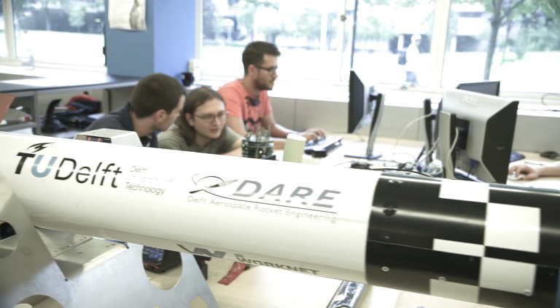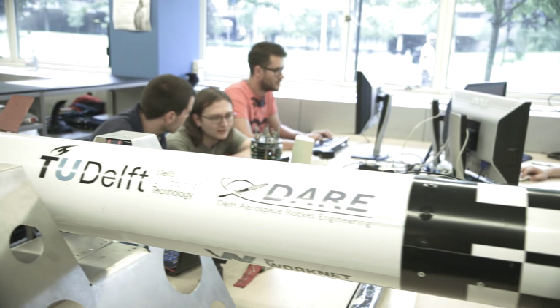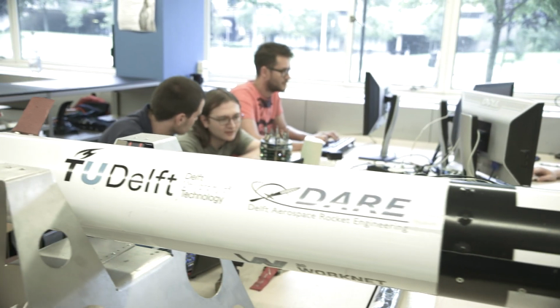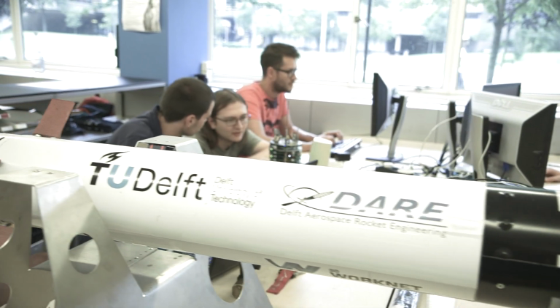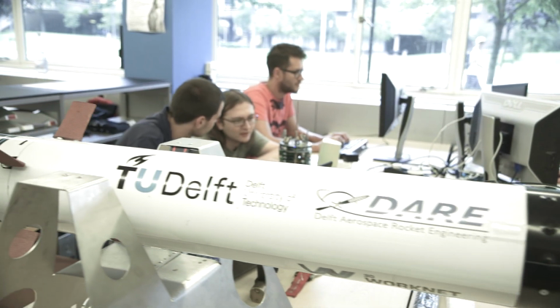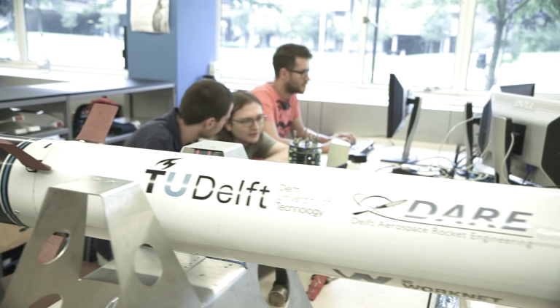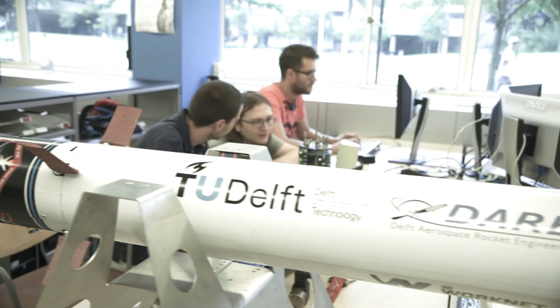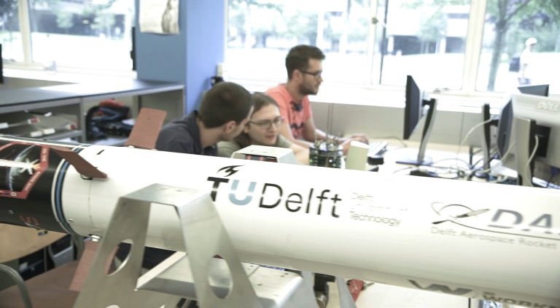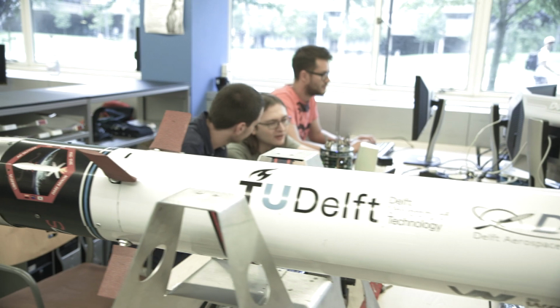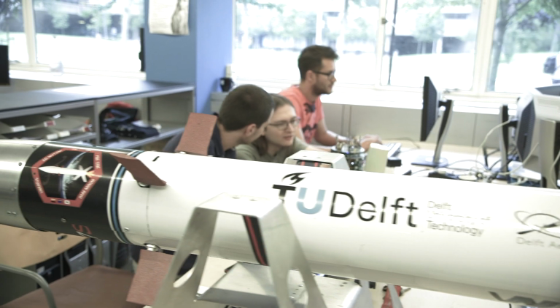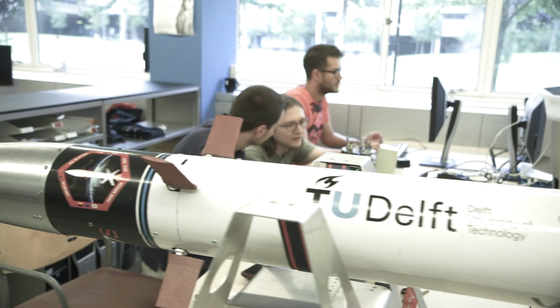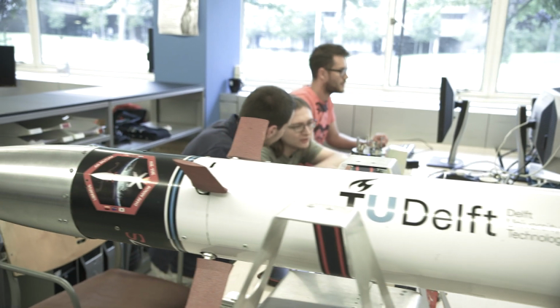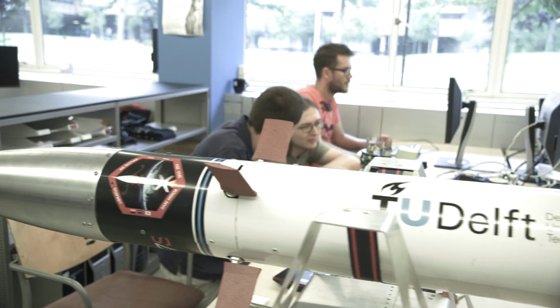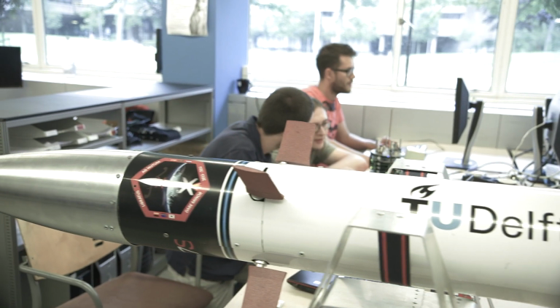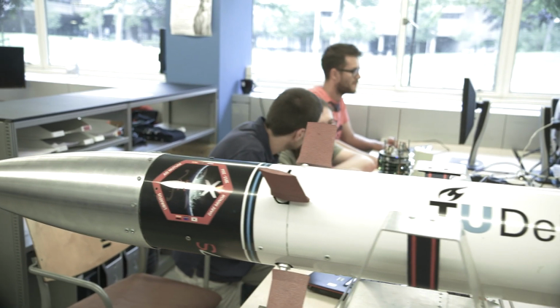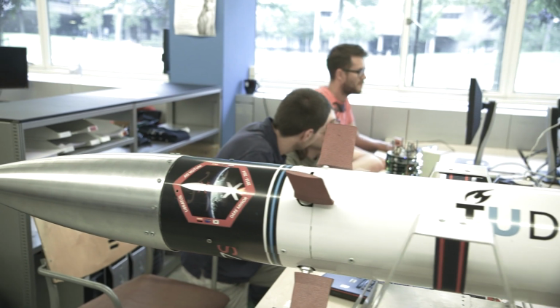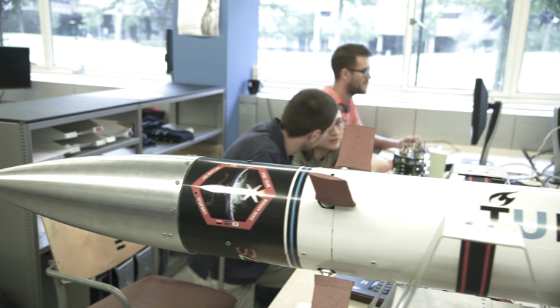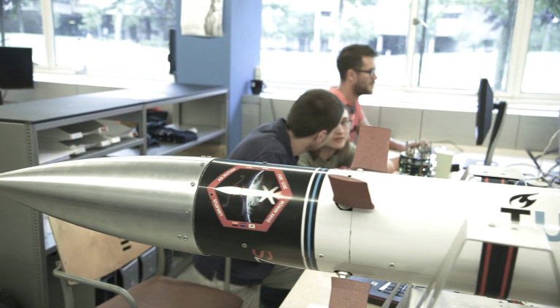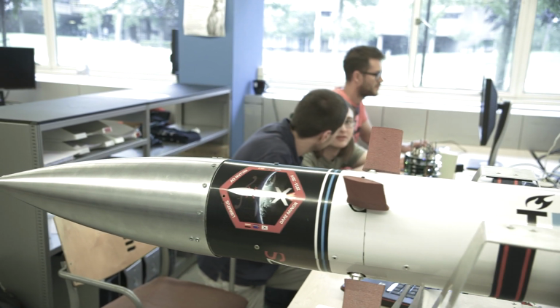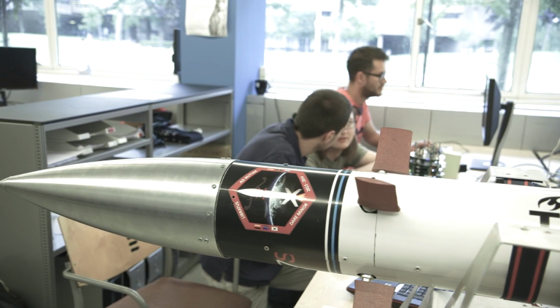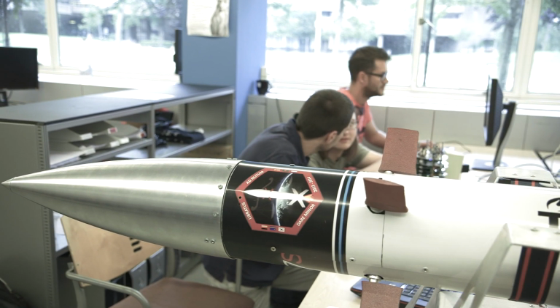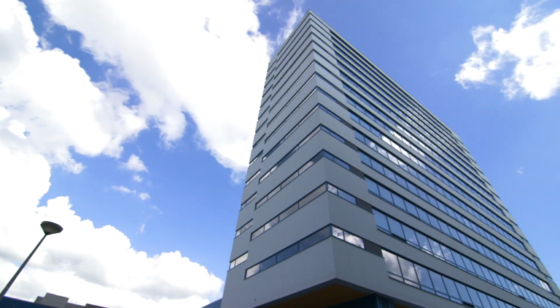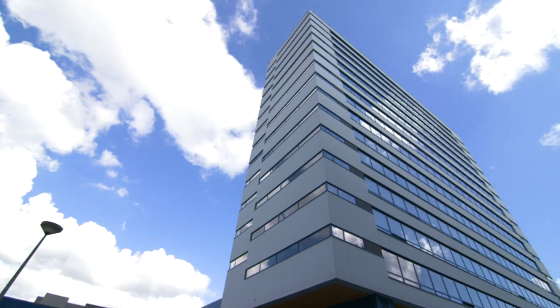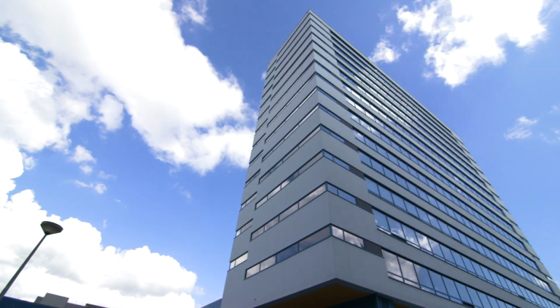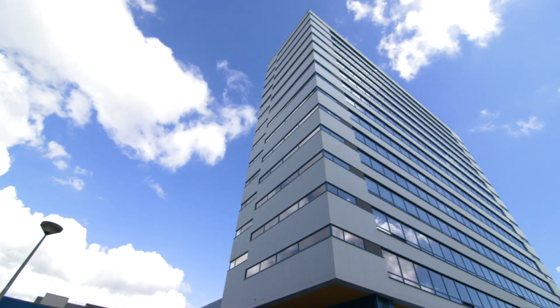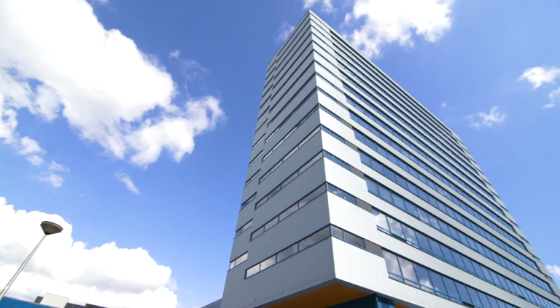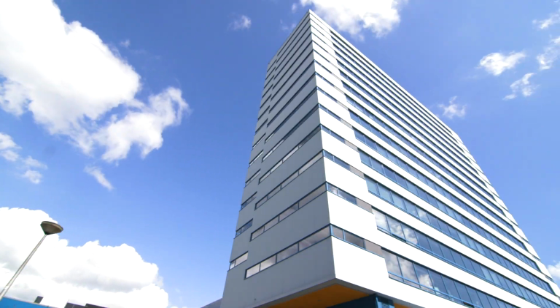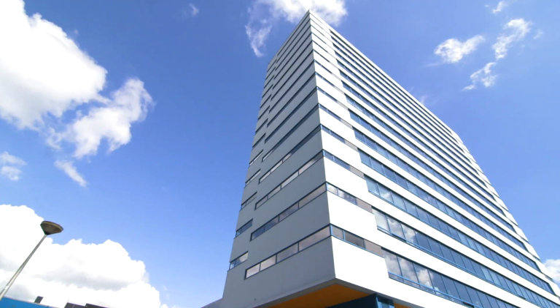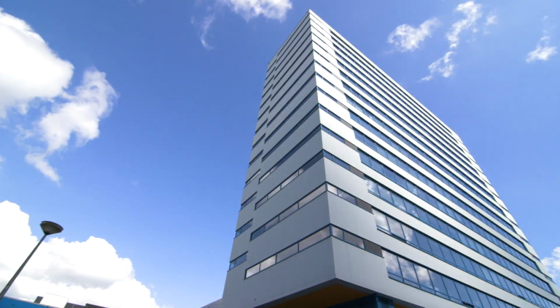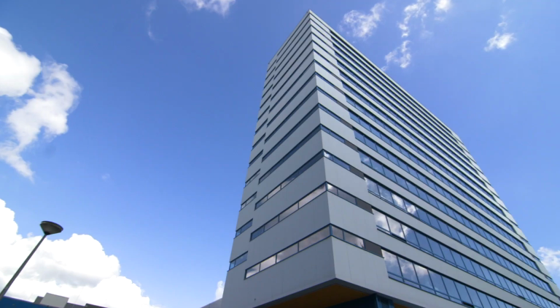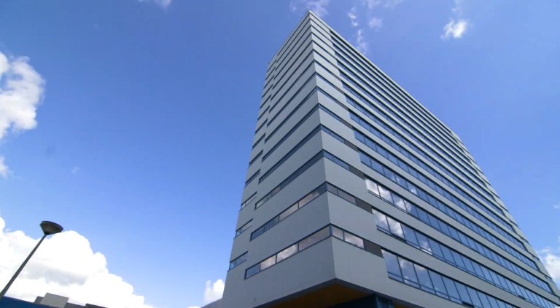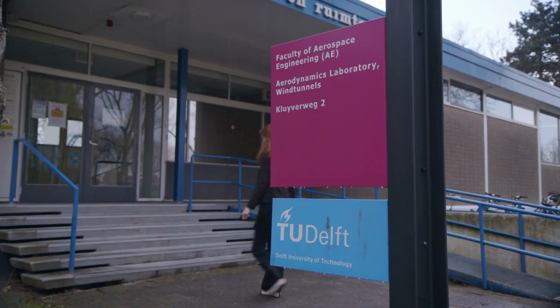In Delft, where we interviewed Axel Virey, the wind energy department is located in and around the building of aerospace engineering.